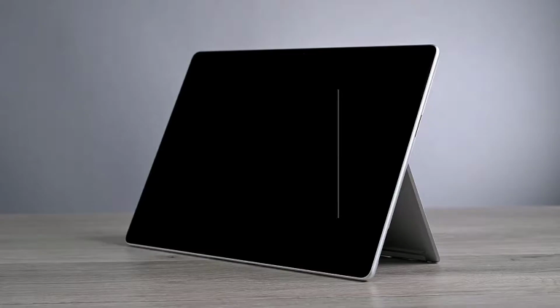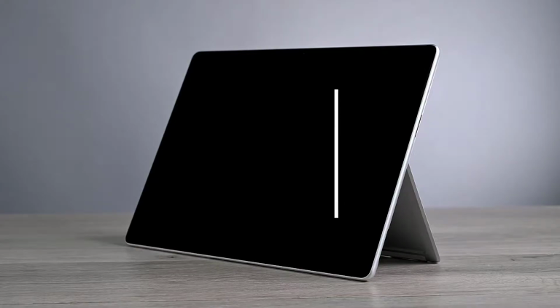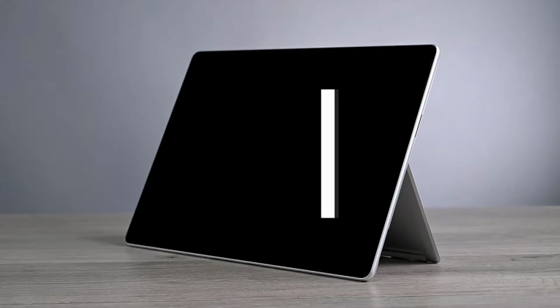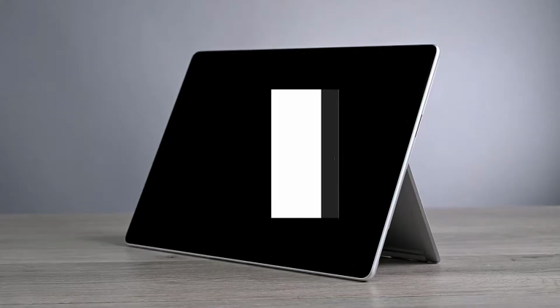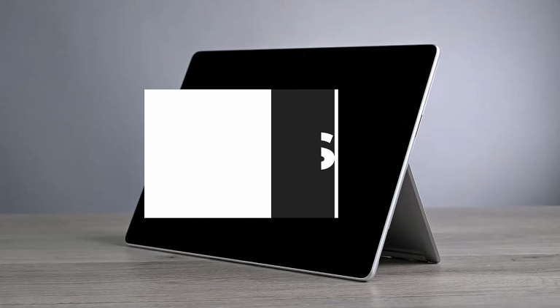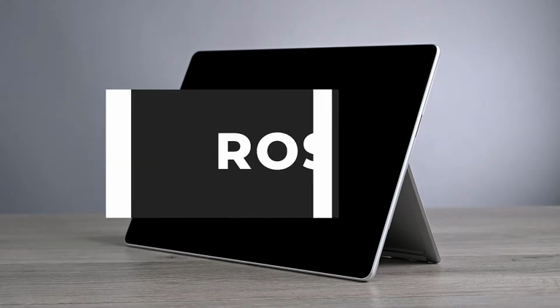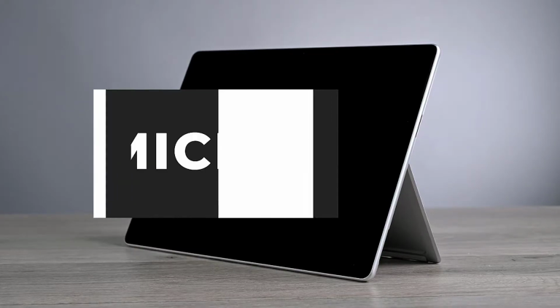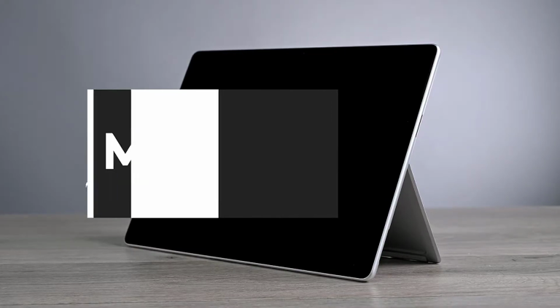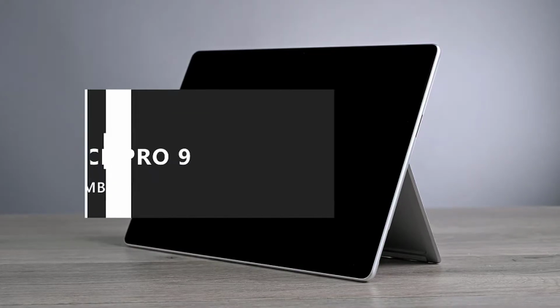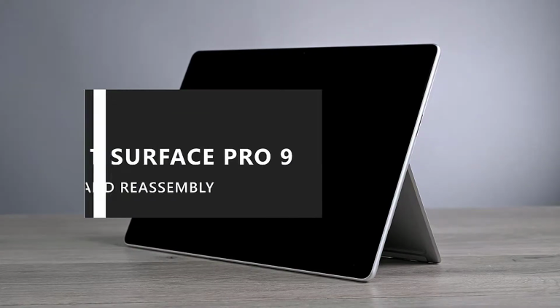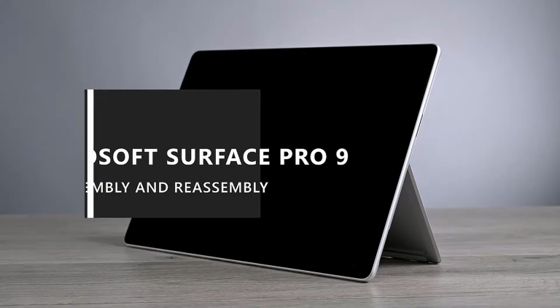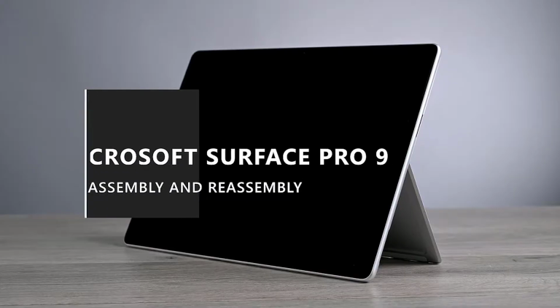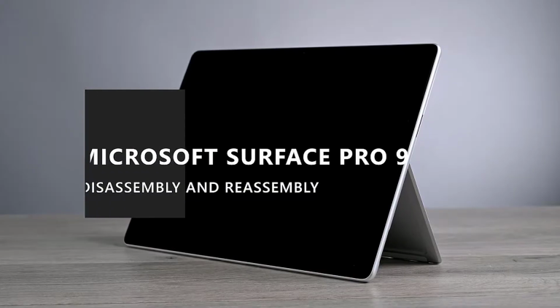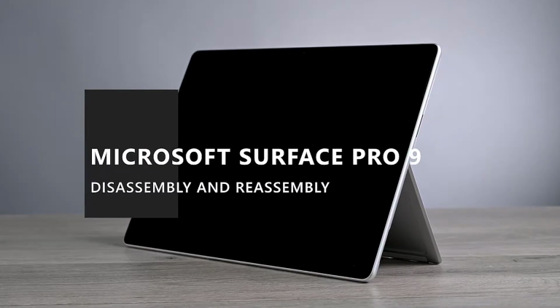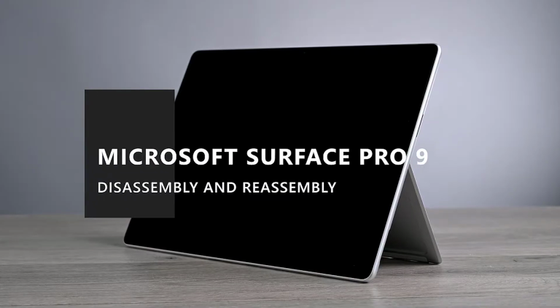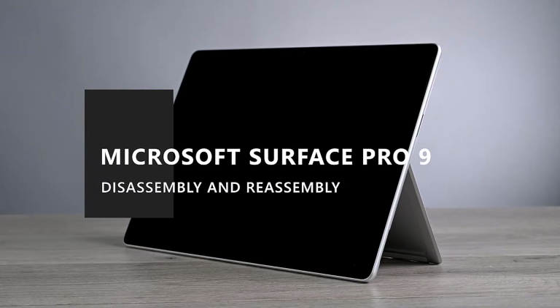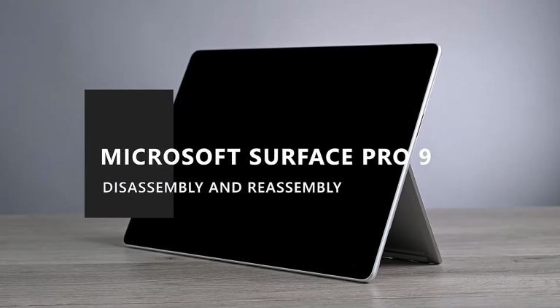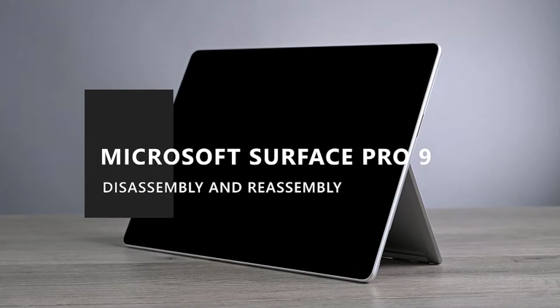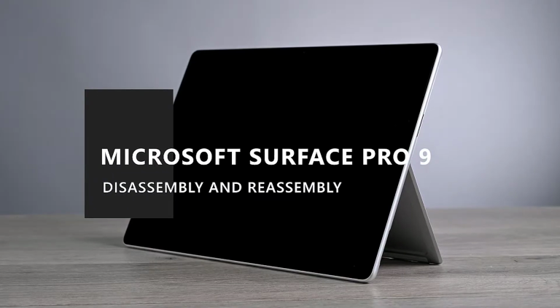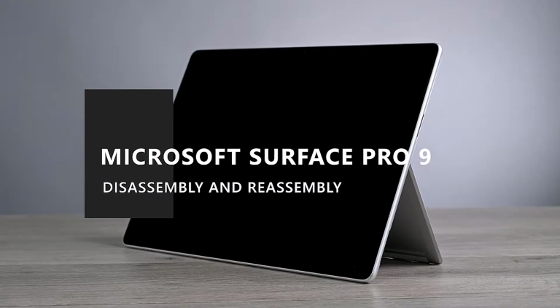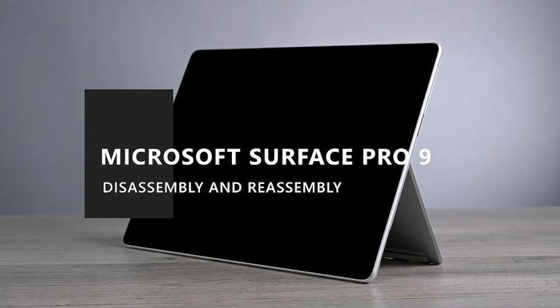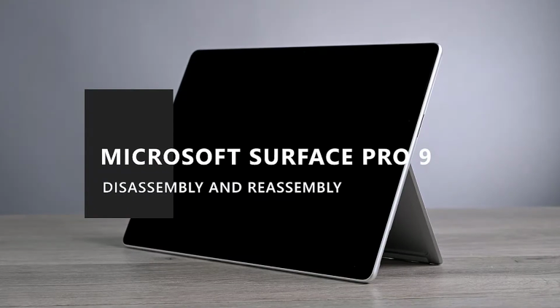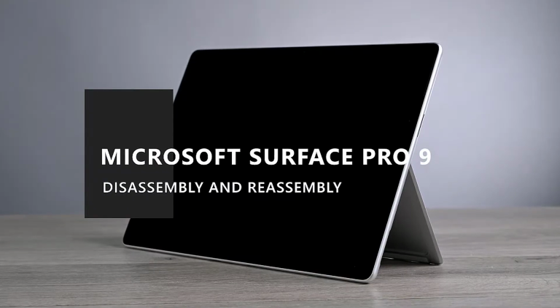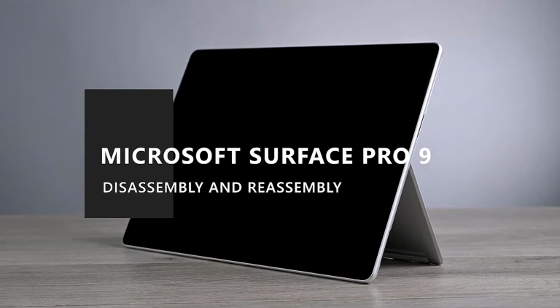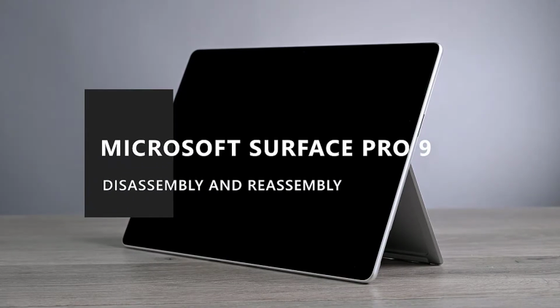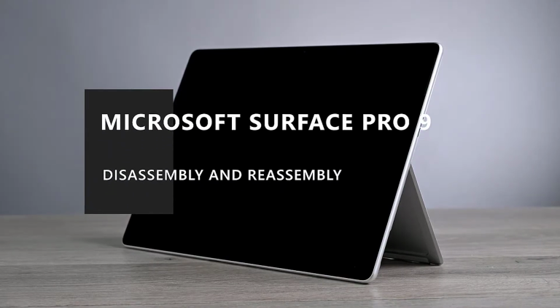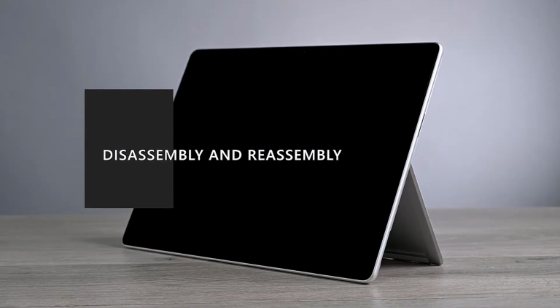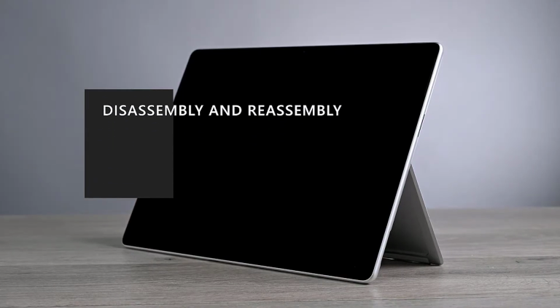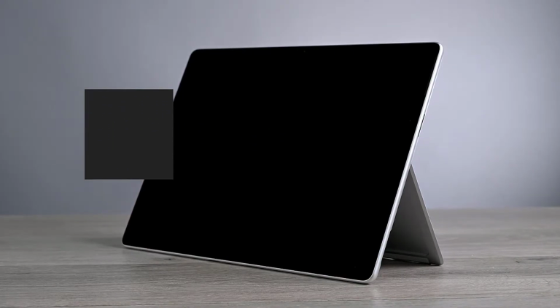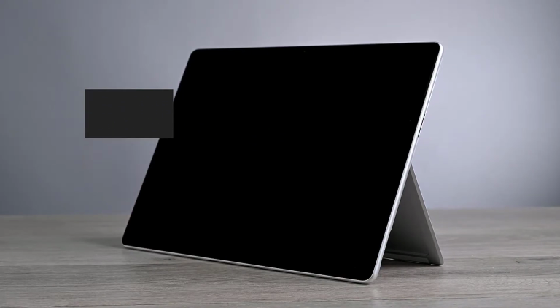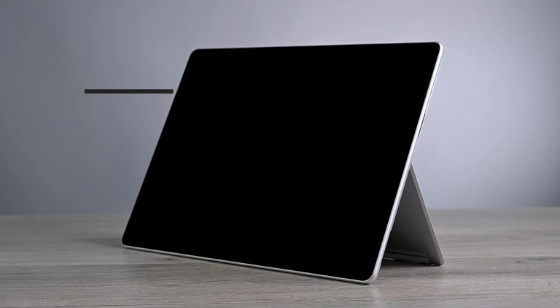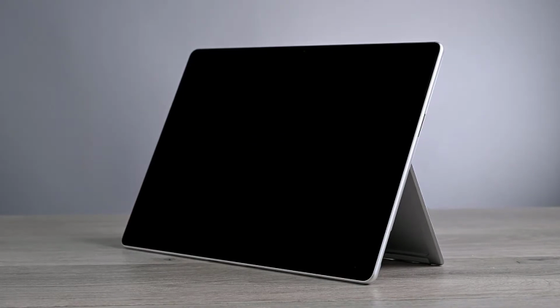This video will walk you through the disassembly and reassembly of the Microsoft Surface Pro 9.